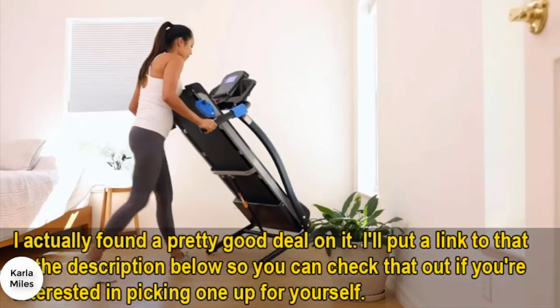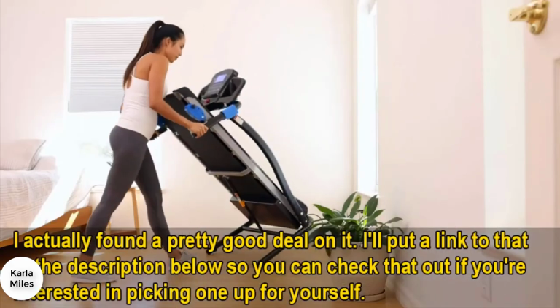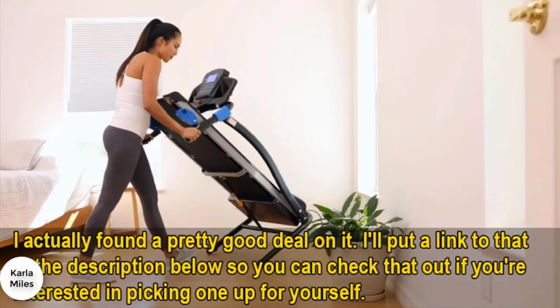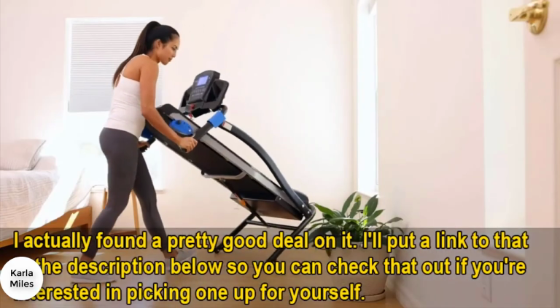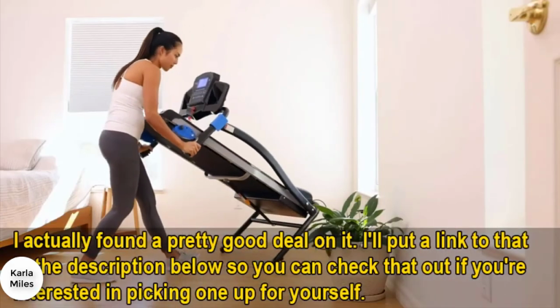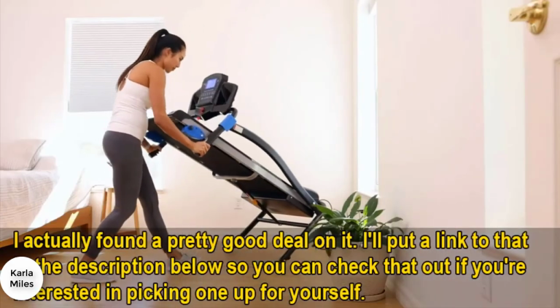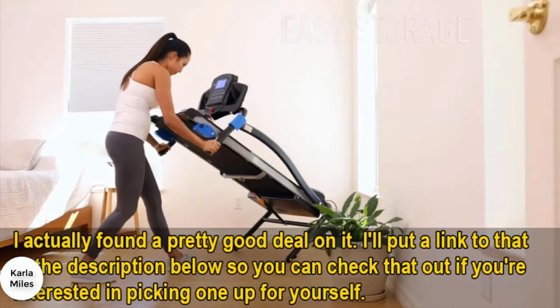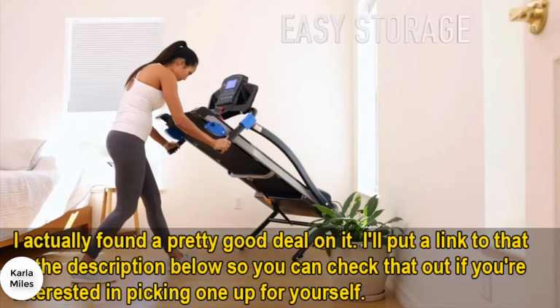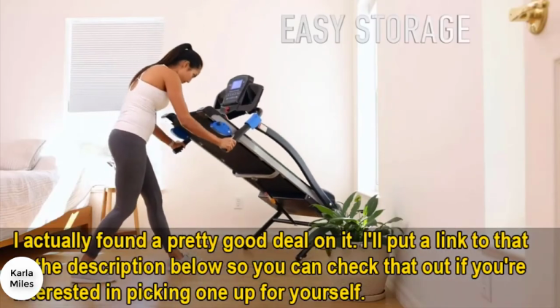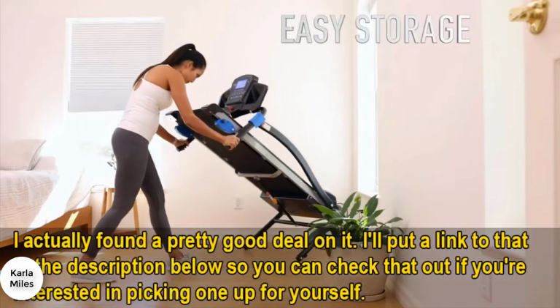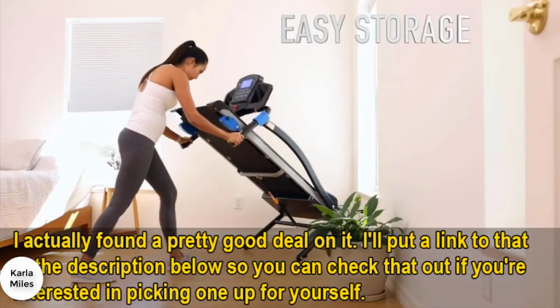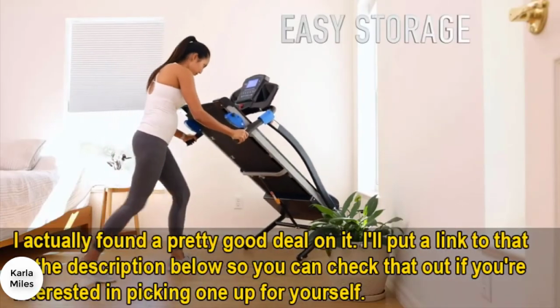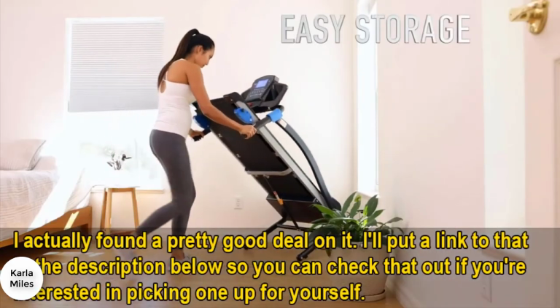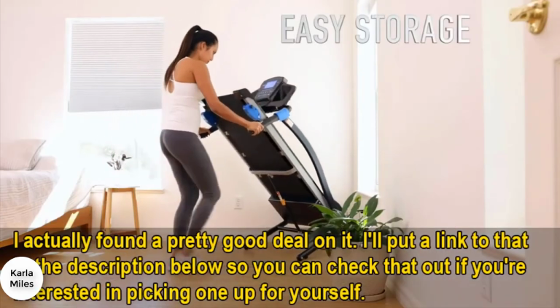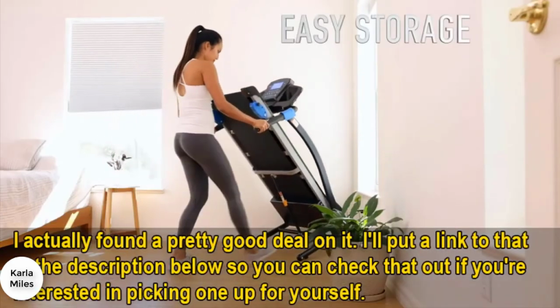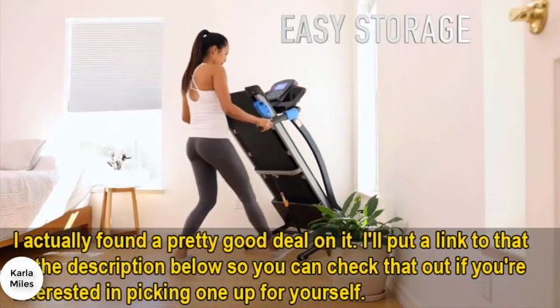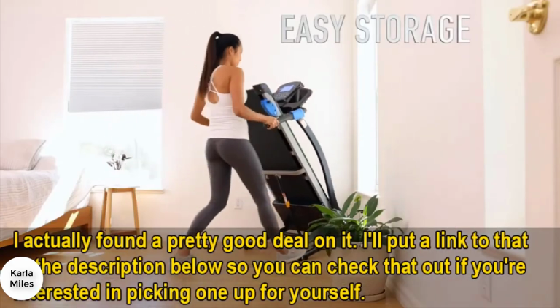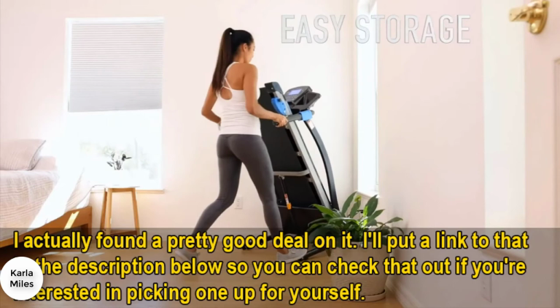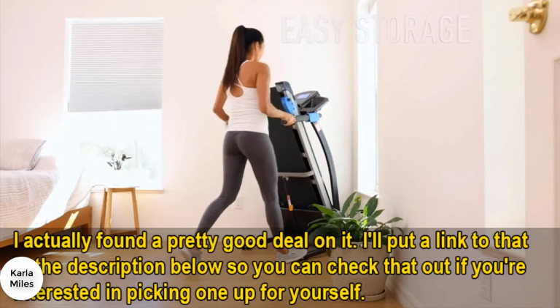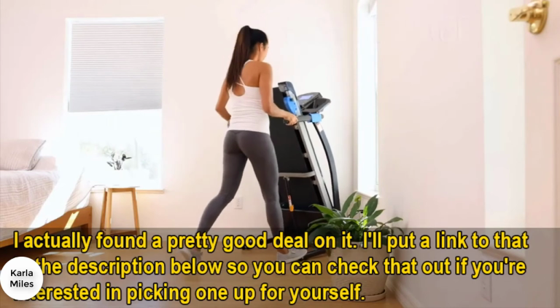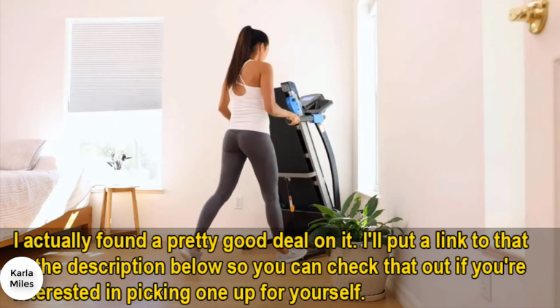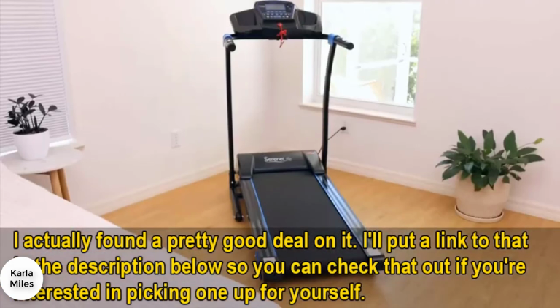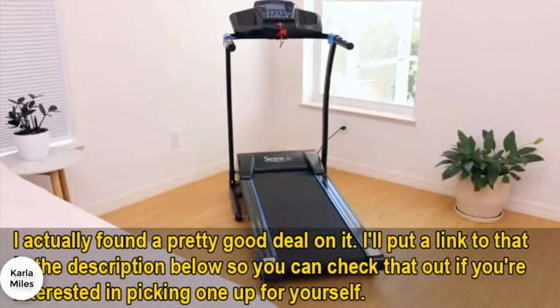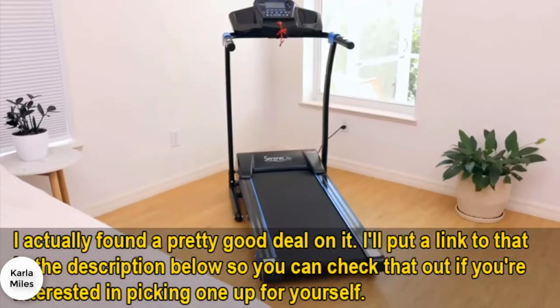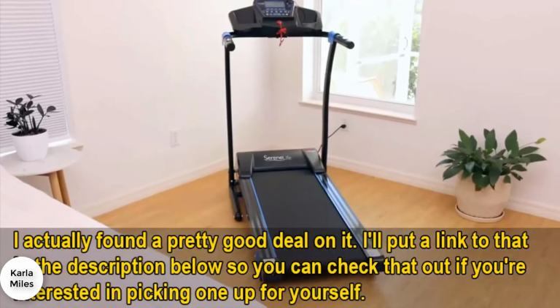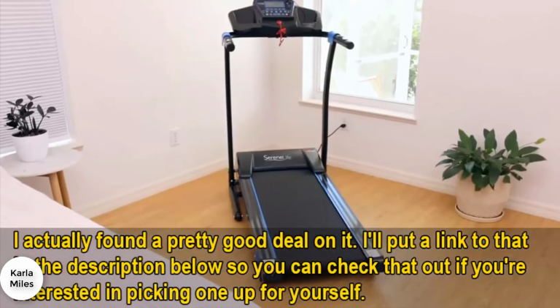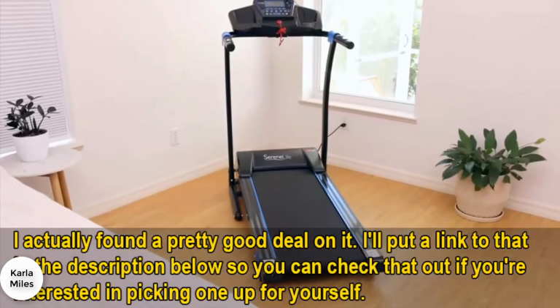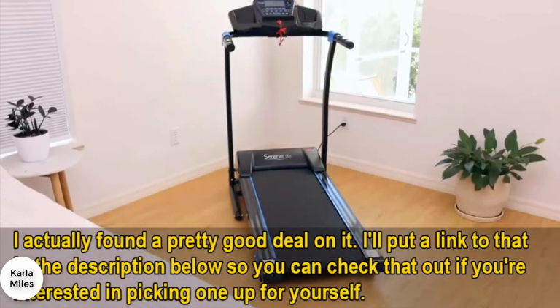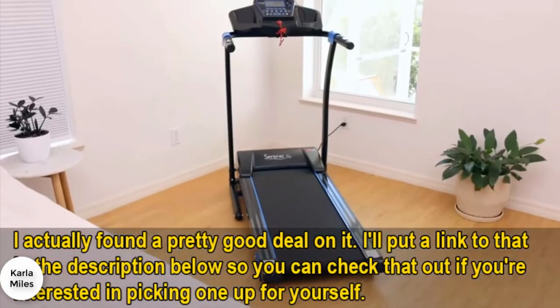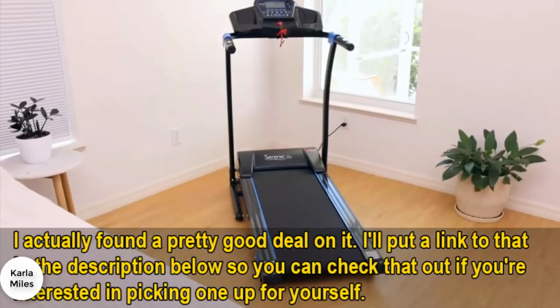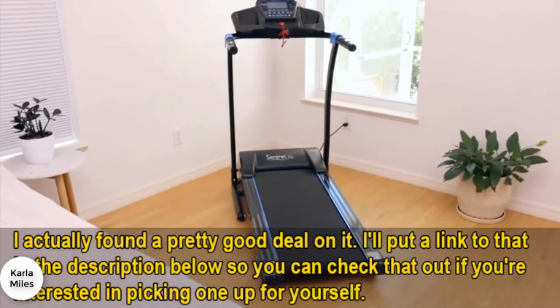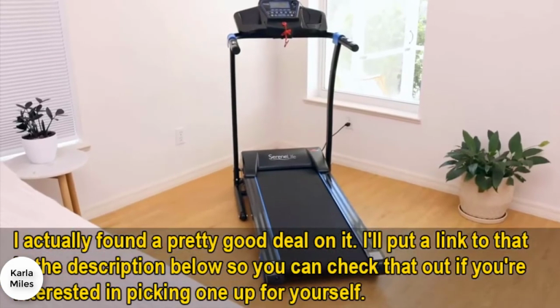Revitalized and rejuvenated, simply lift the deck, stow it away, and get on with your Serene Life.